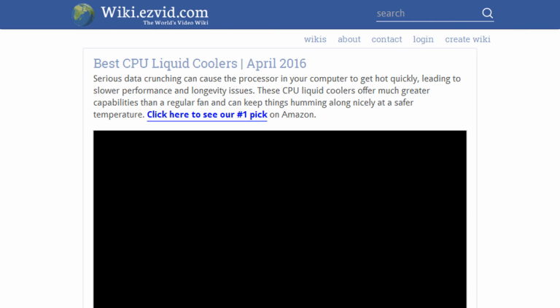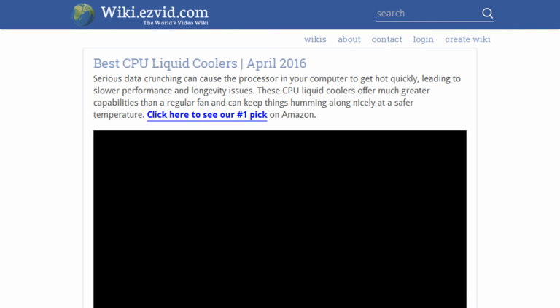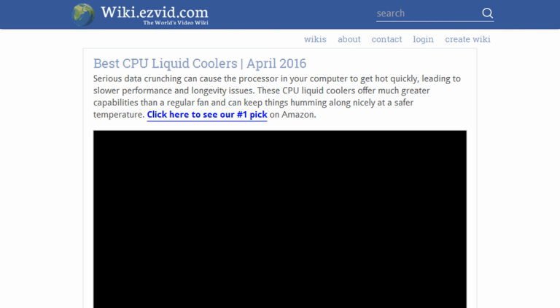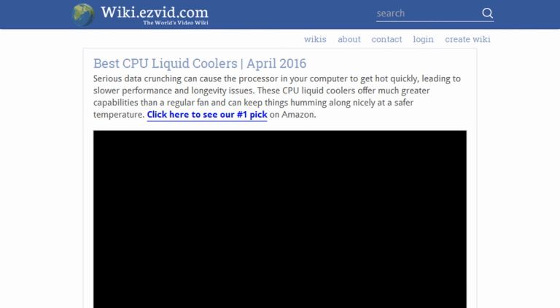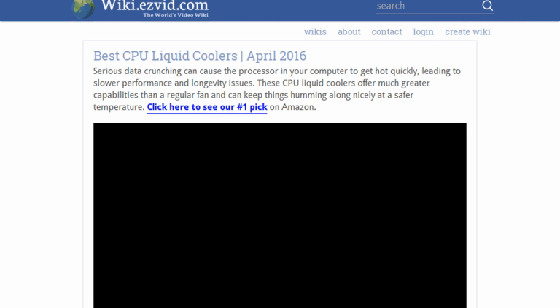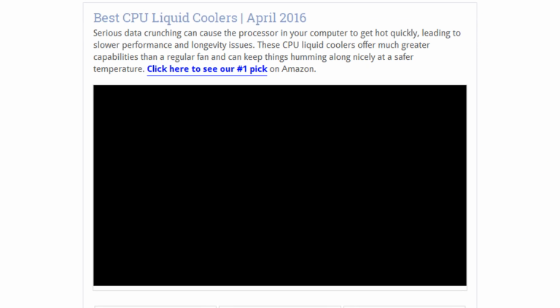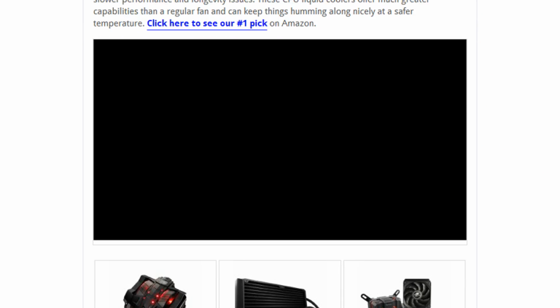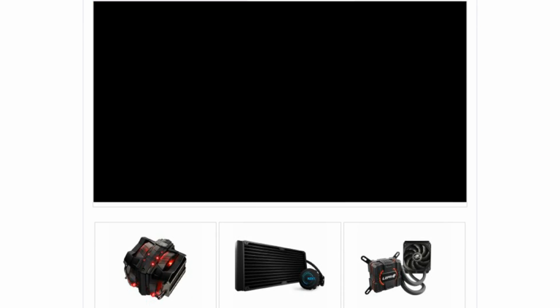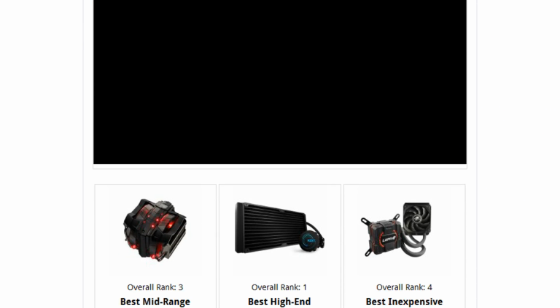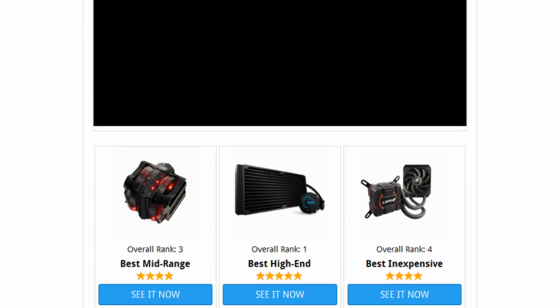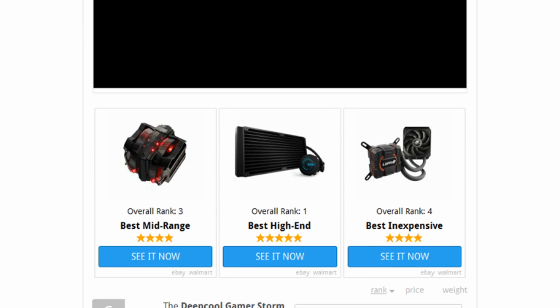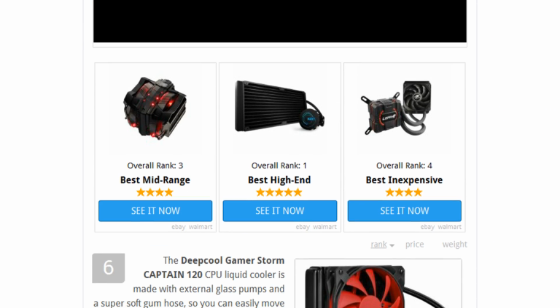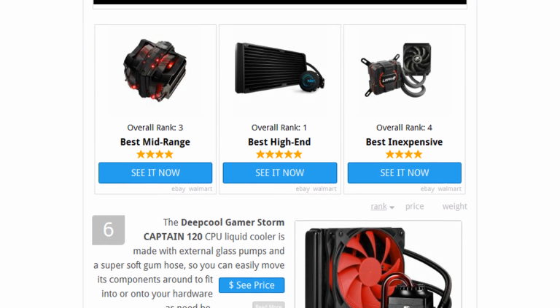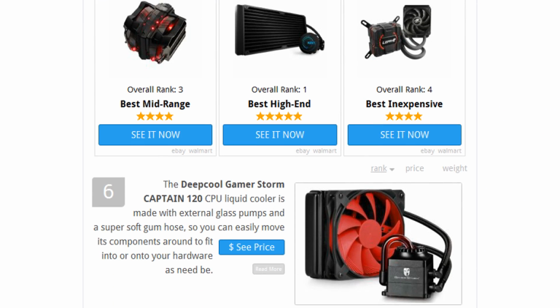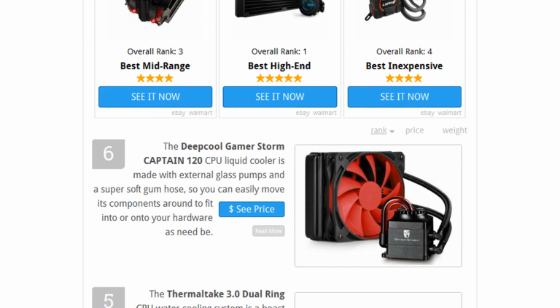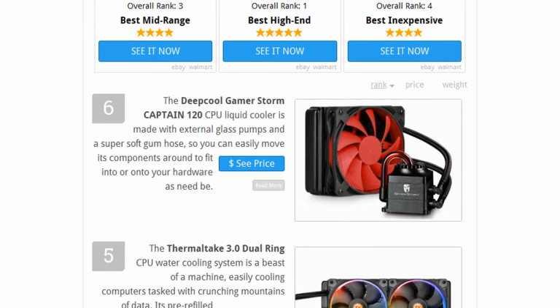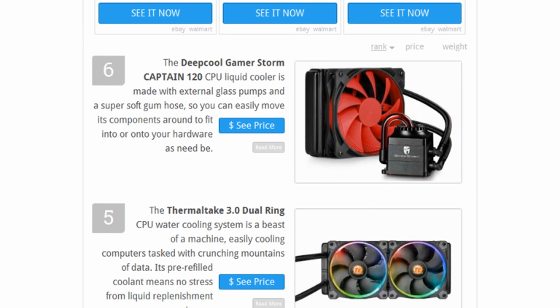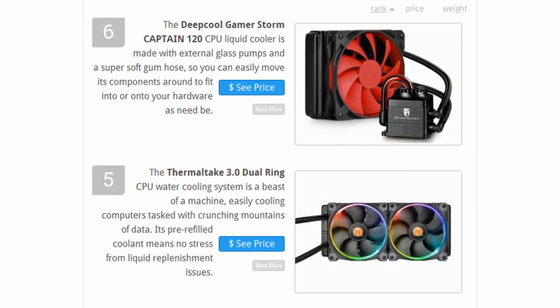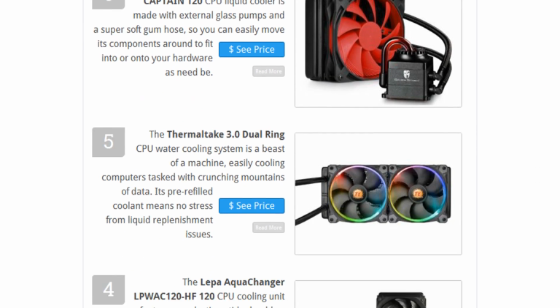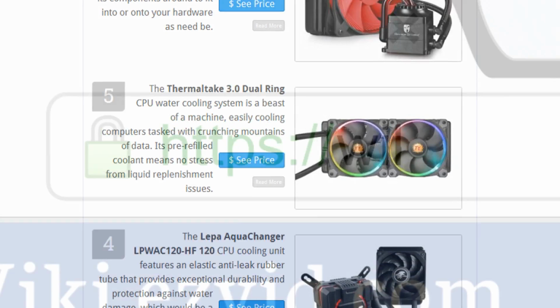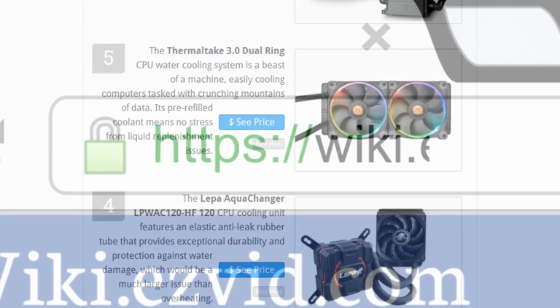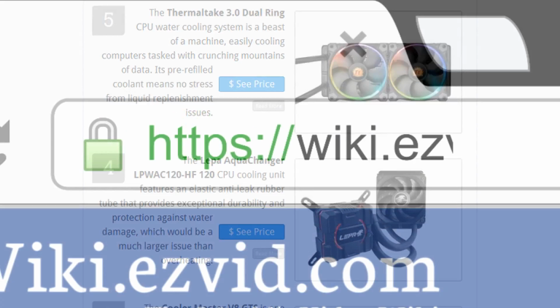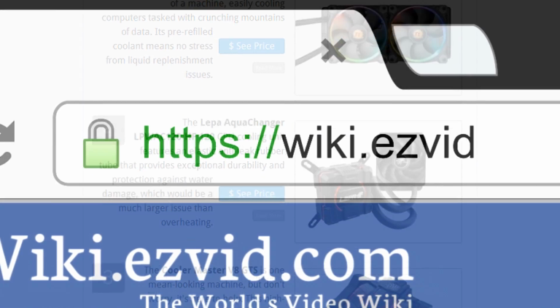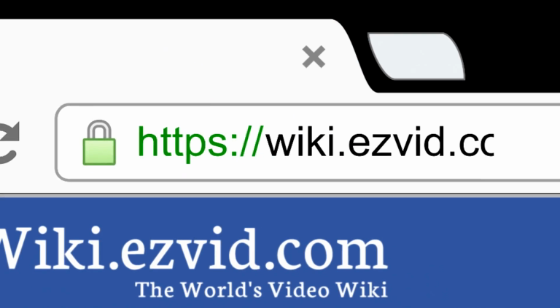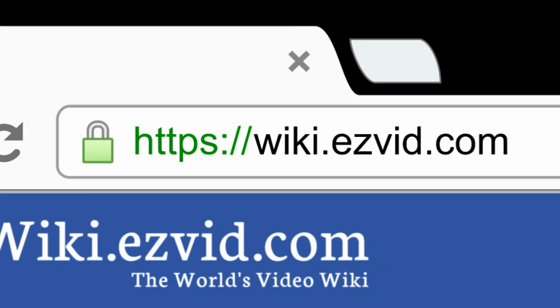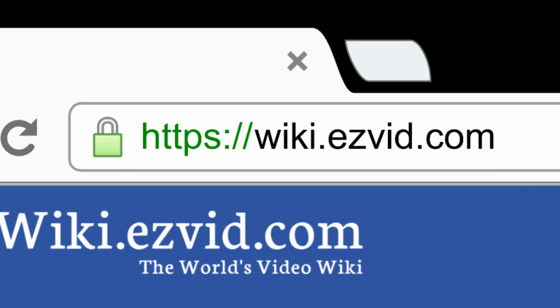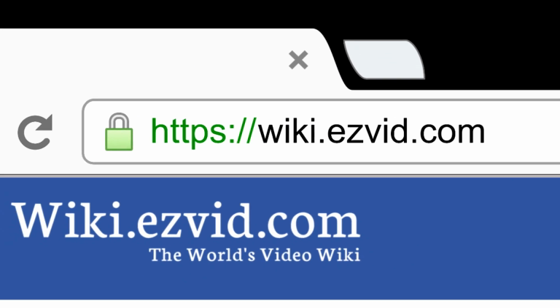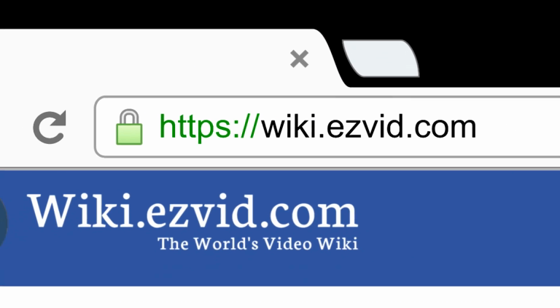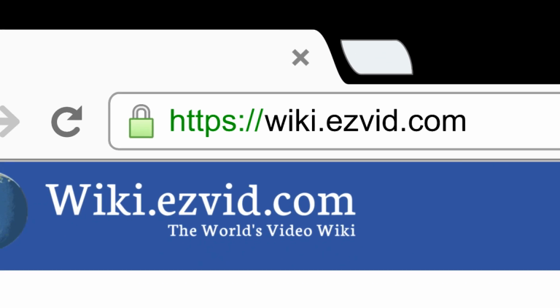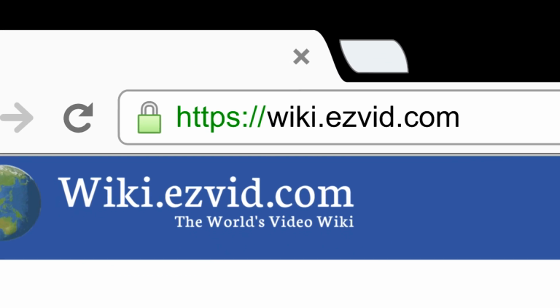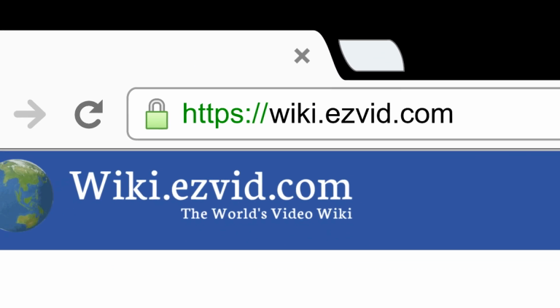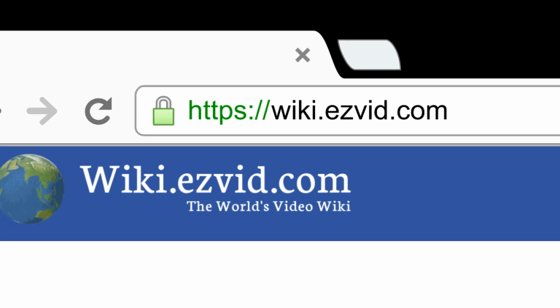To see all this stuff, go to wiki.easybit.com and search for CPU liquid coolers, or click beneath this video.